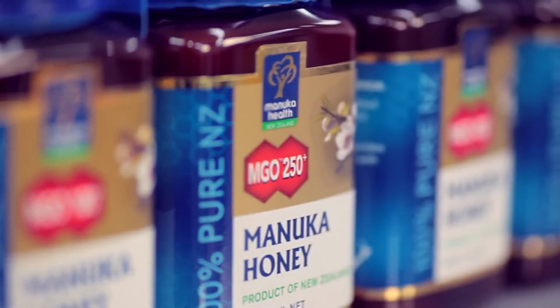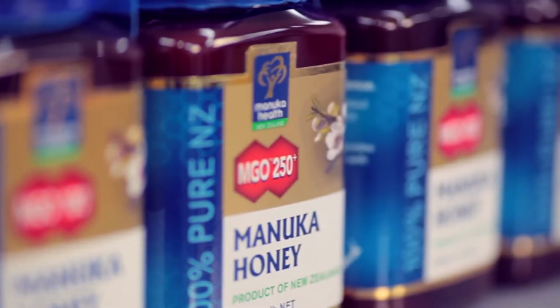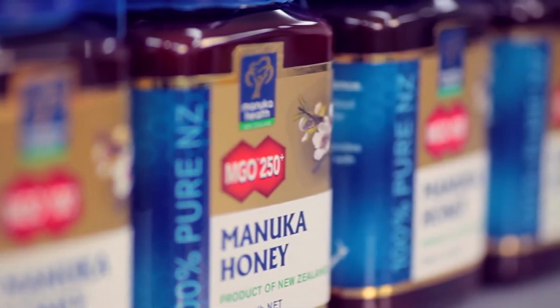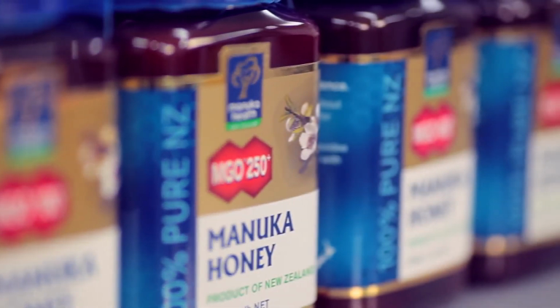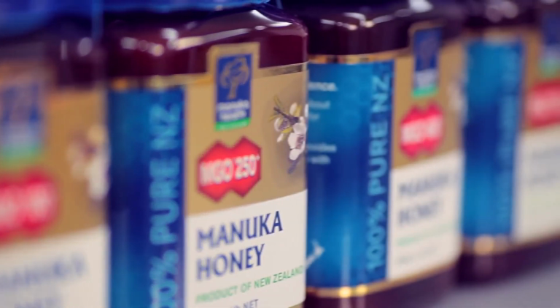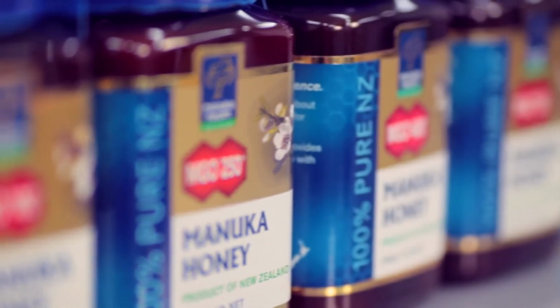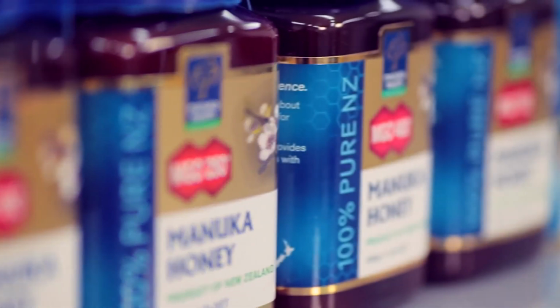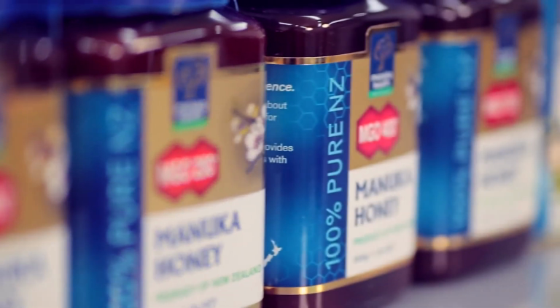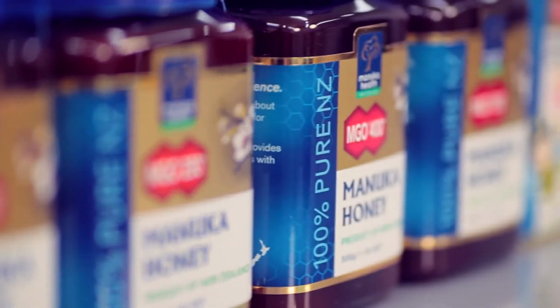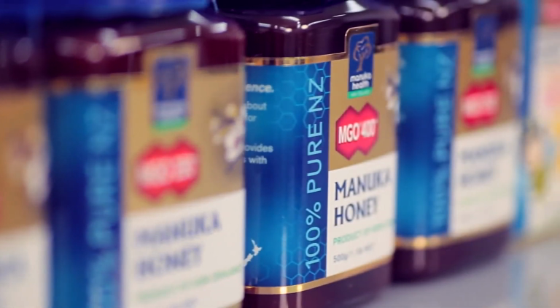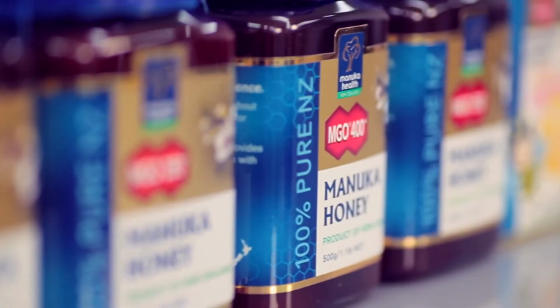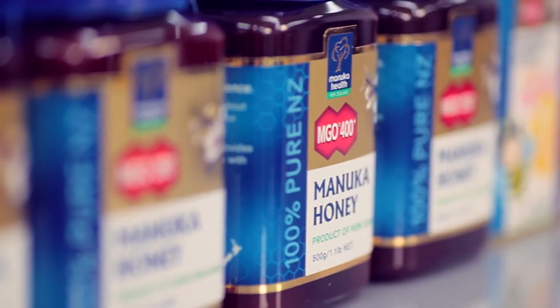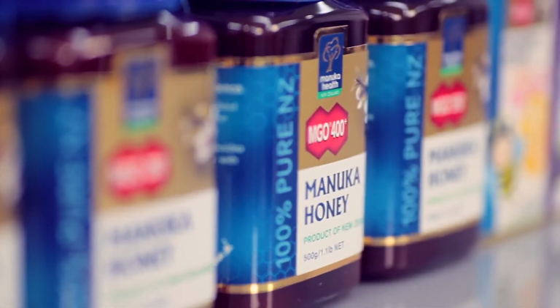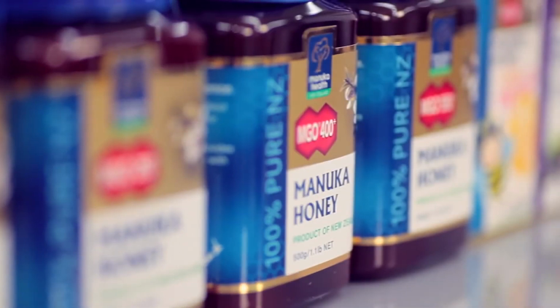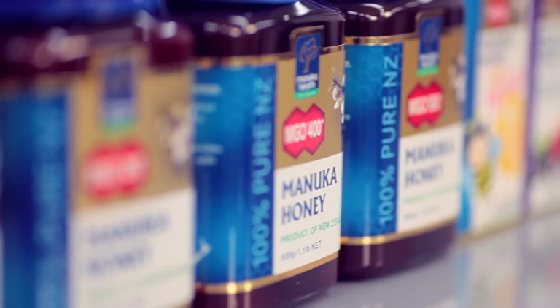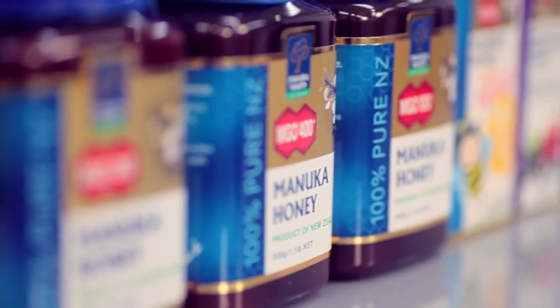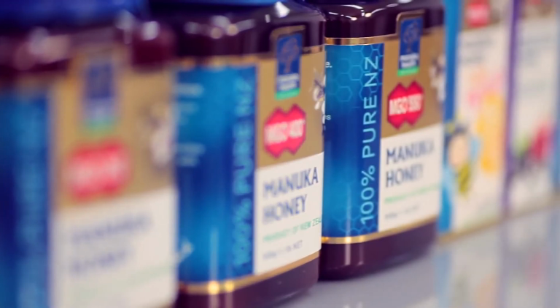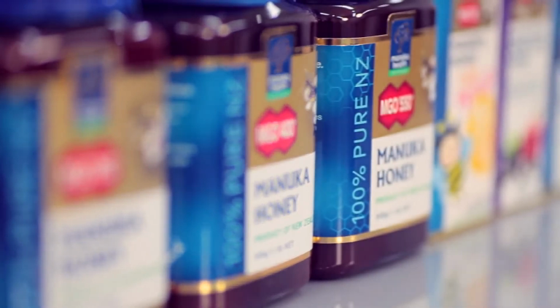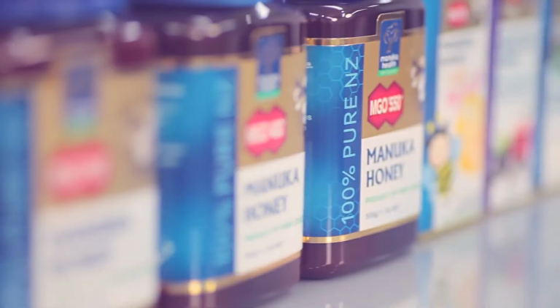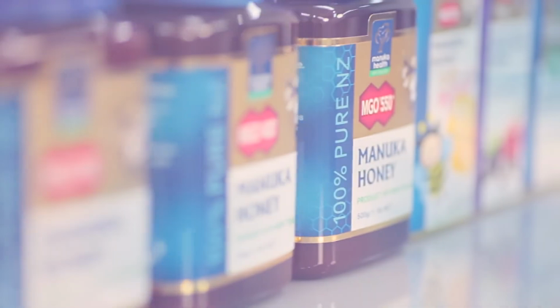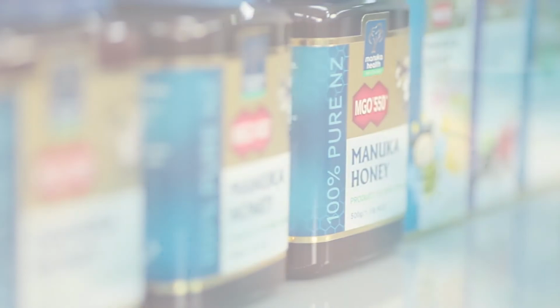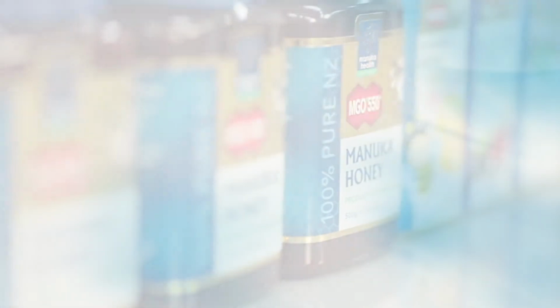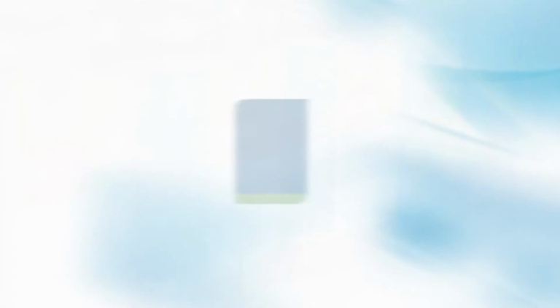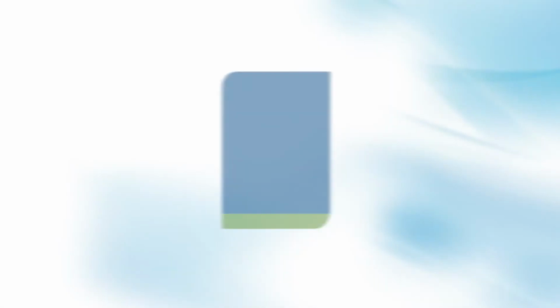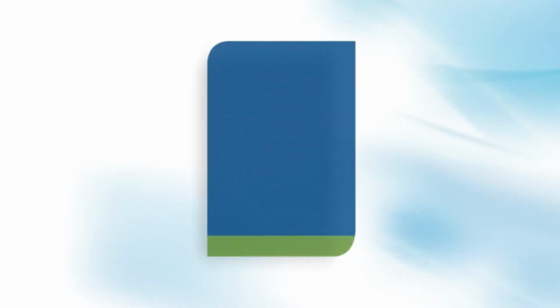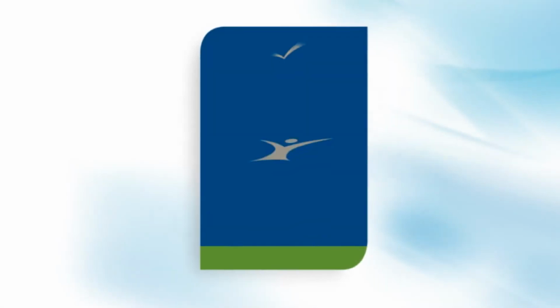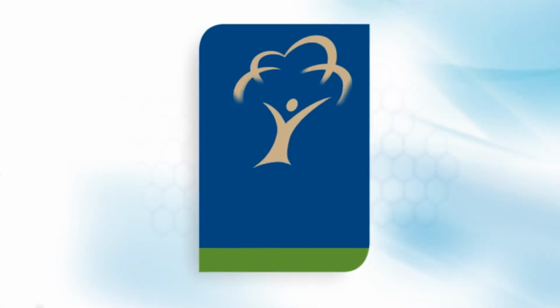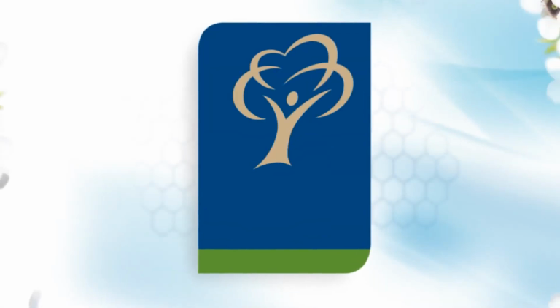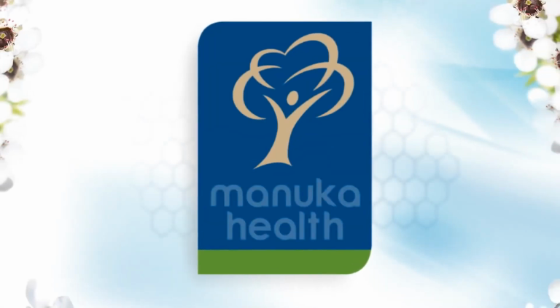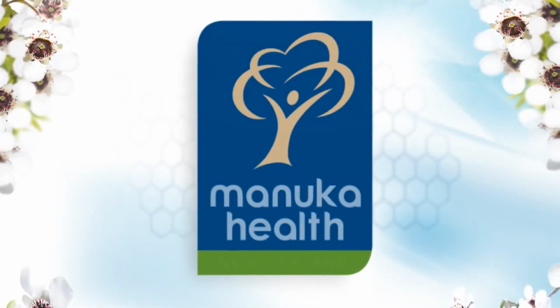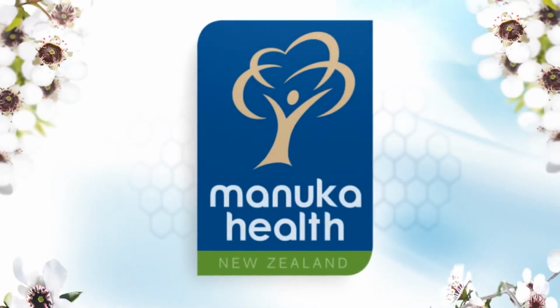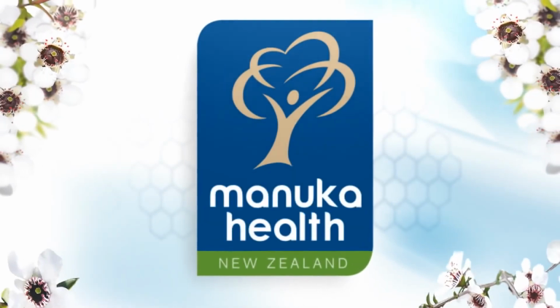Manuka Health. Given by nature, proven by science.